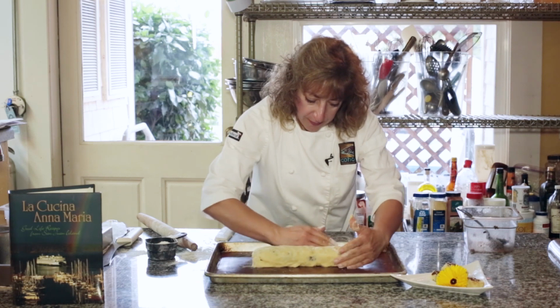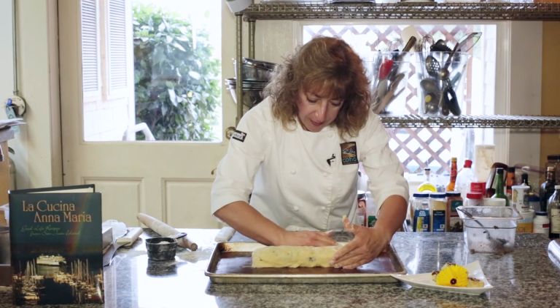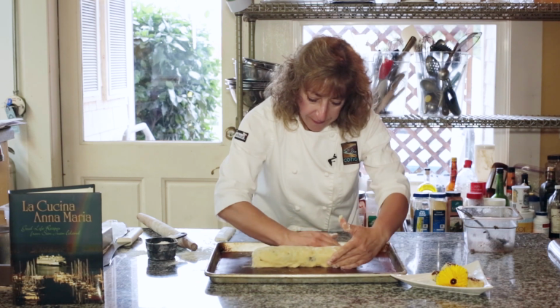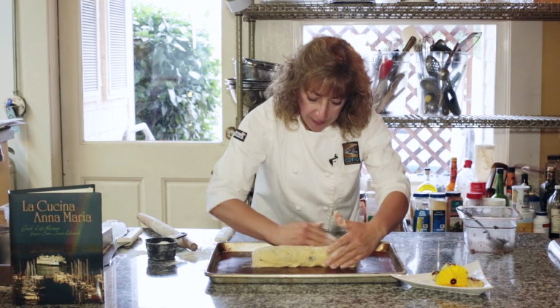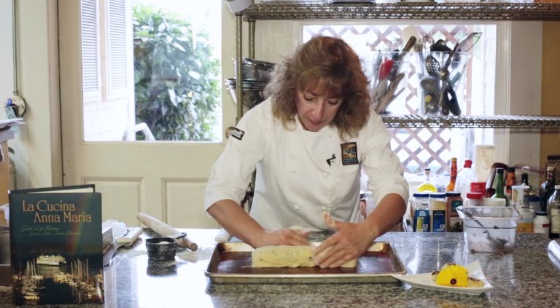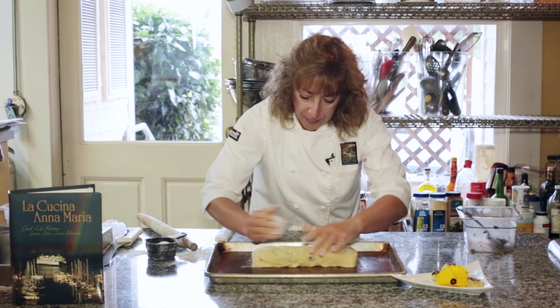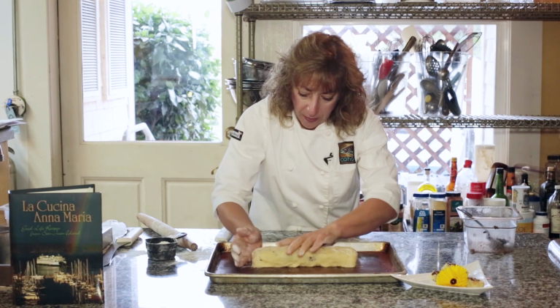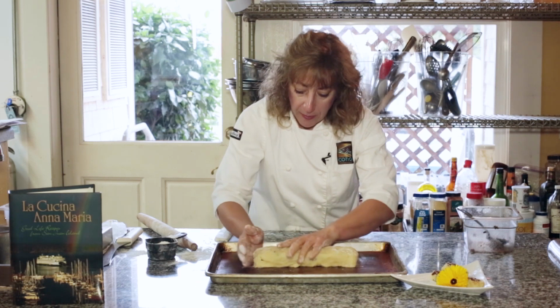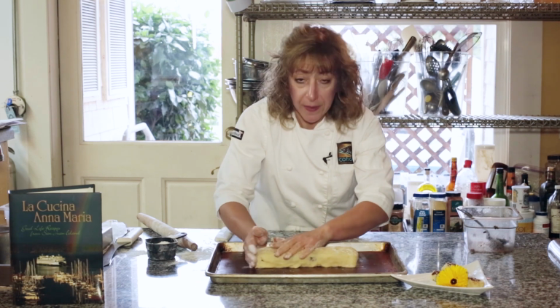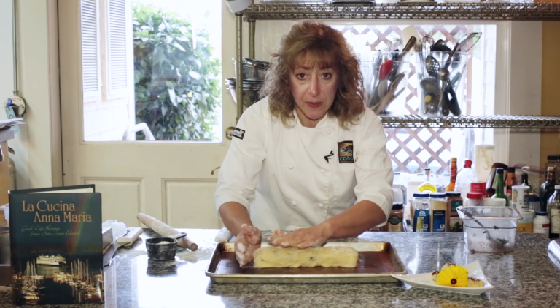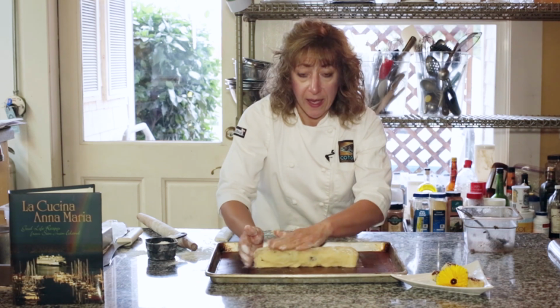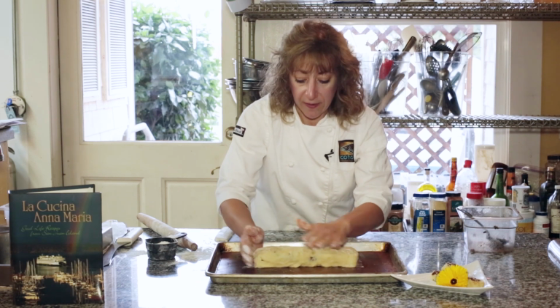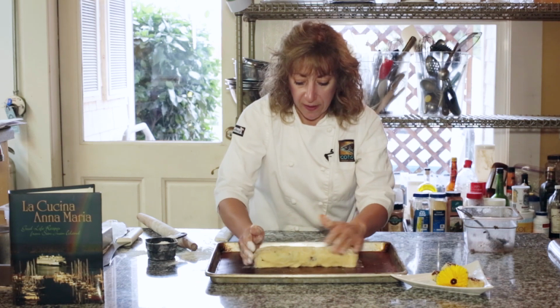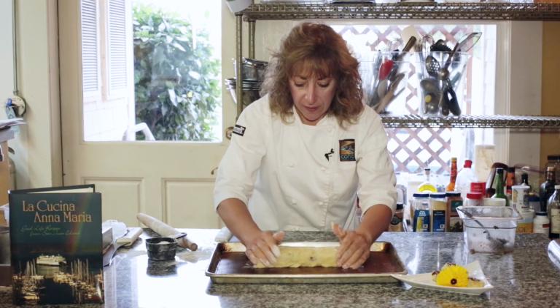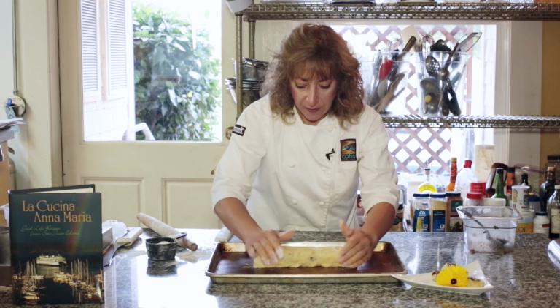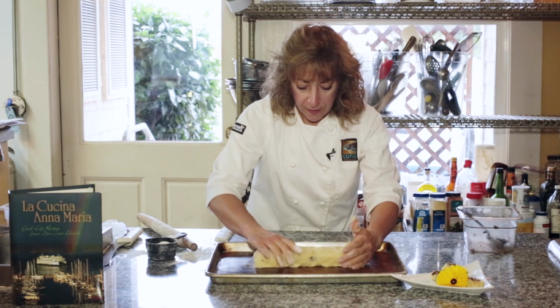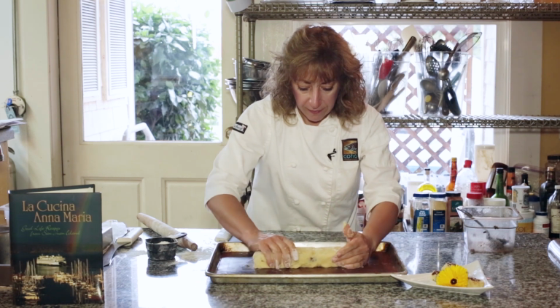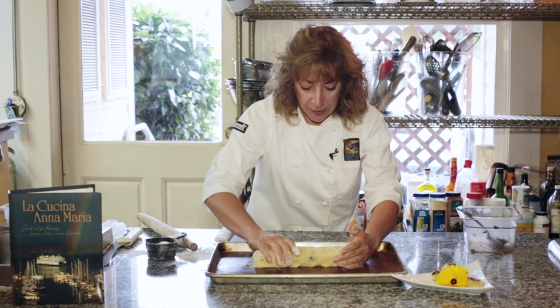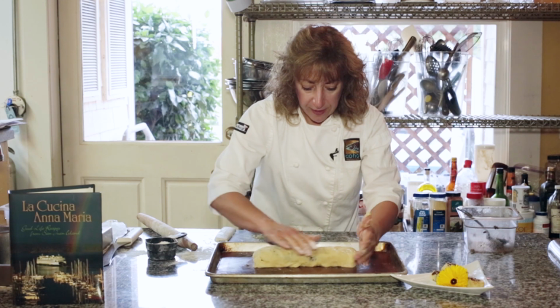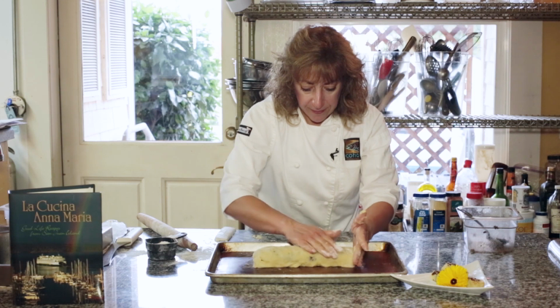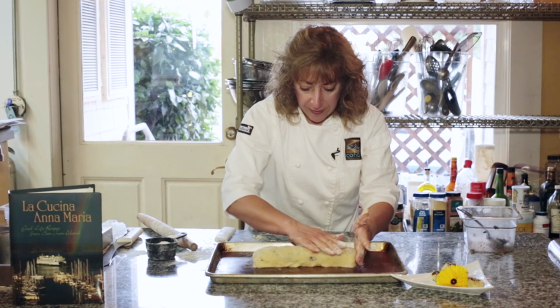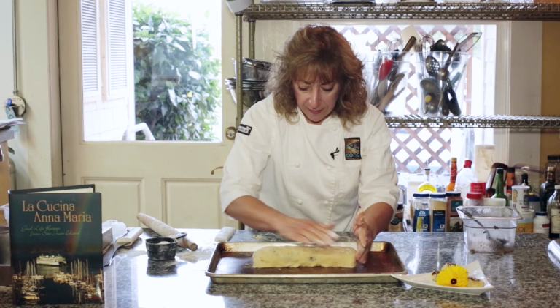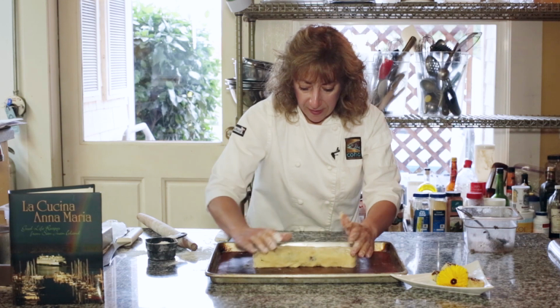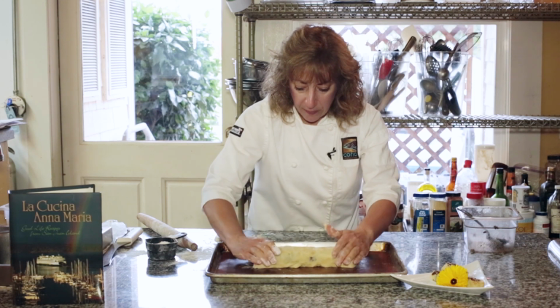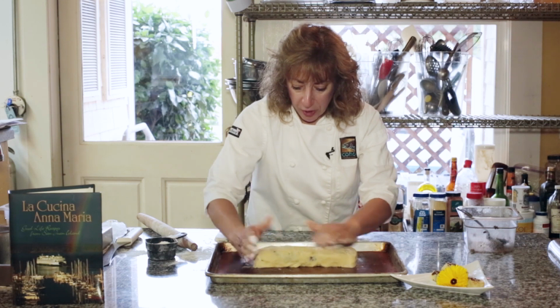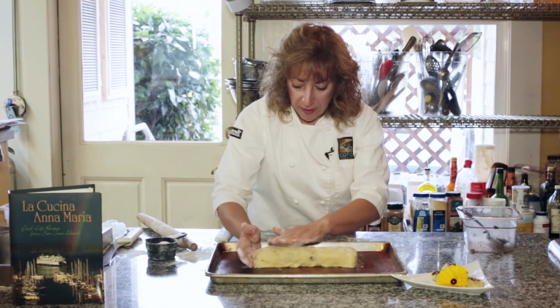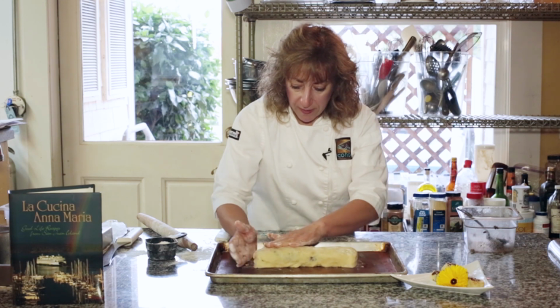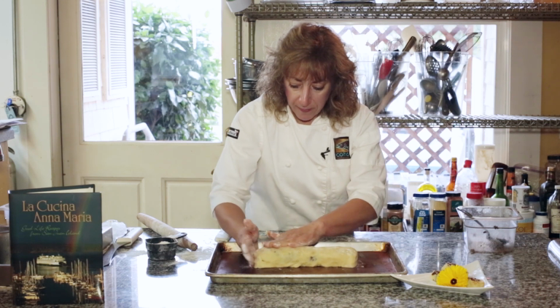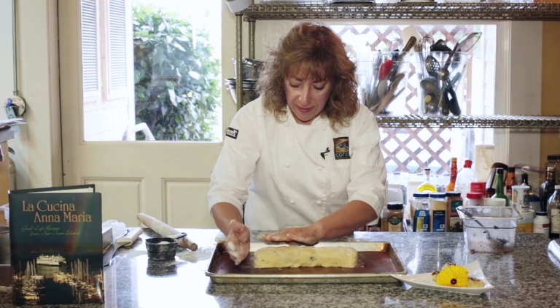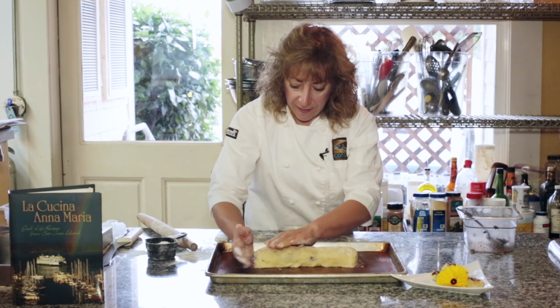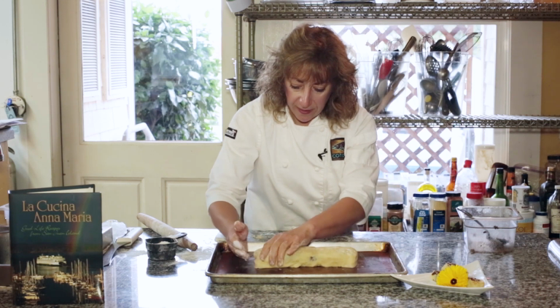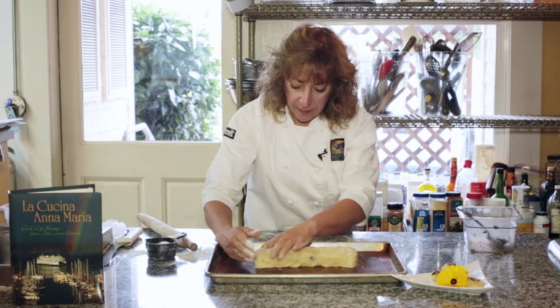Okay, so I'm going to put this back in the refrigerator, and then we'll check on it in about a half hour.